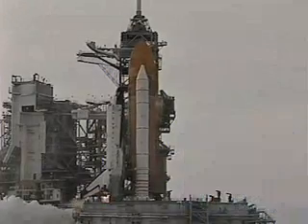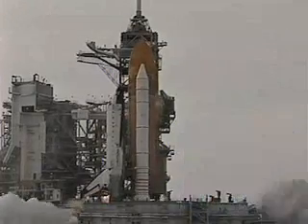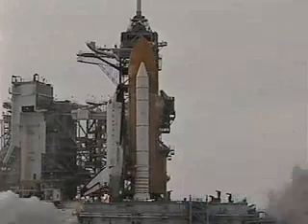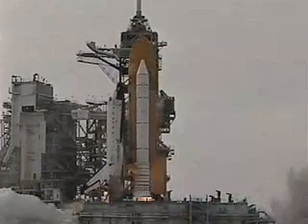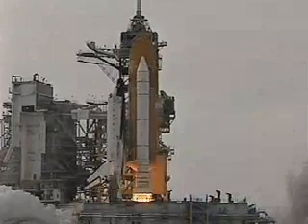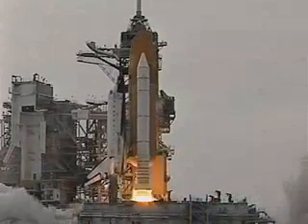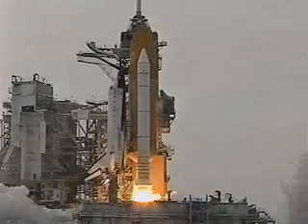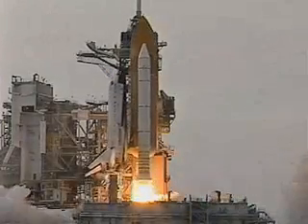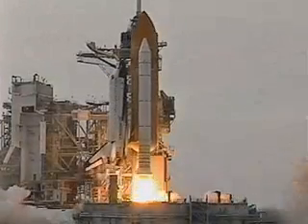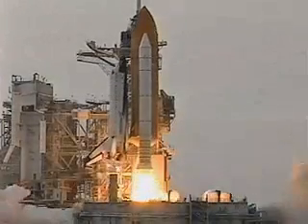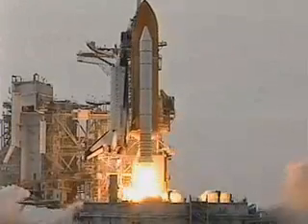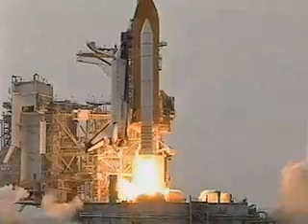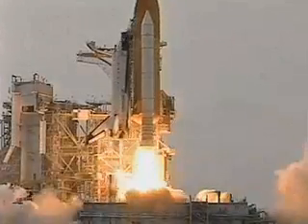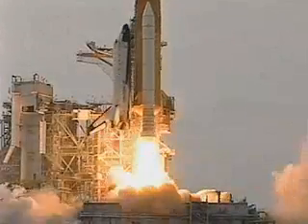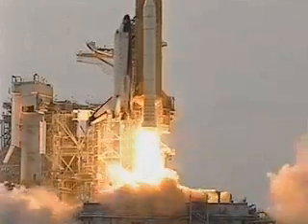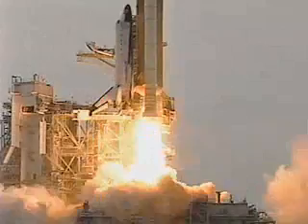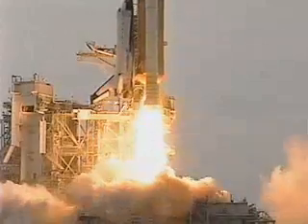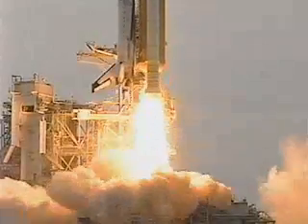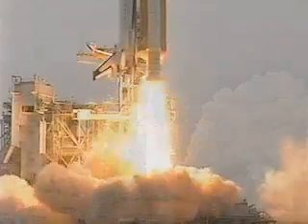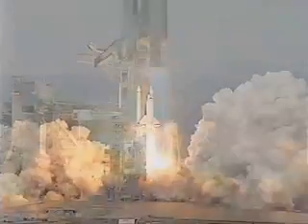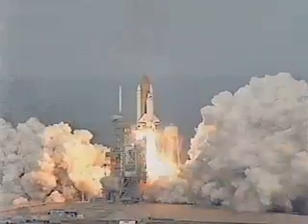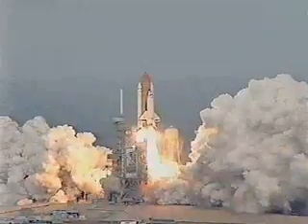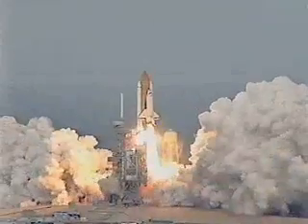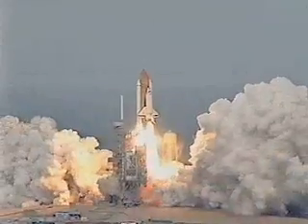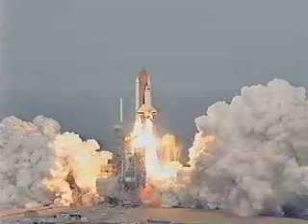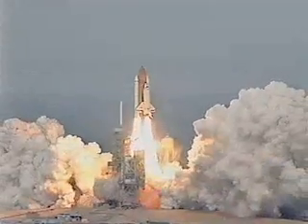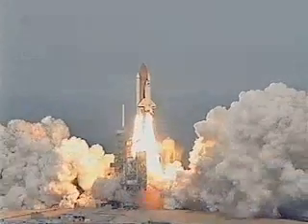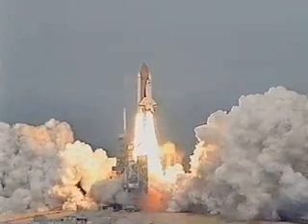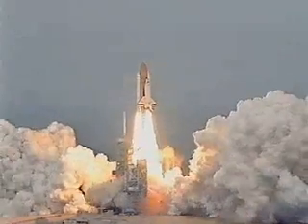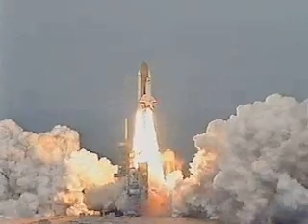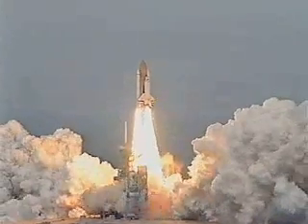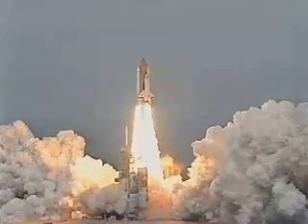And liftoff of space shuttle Columbia, on a mission combining science and the practical aspects of space.